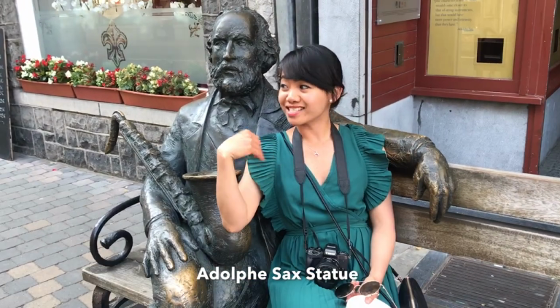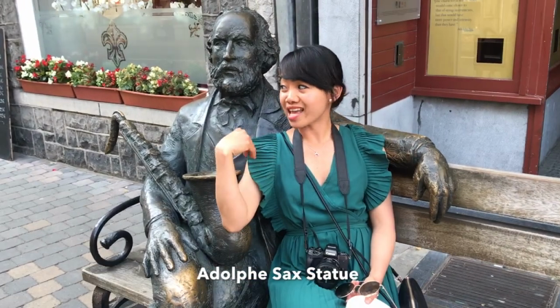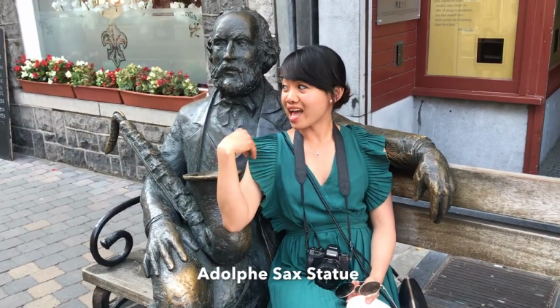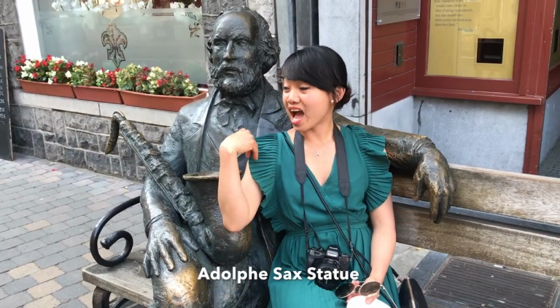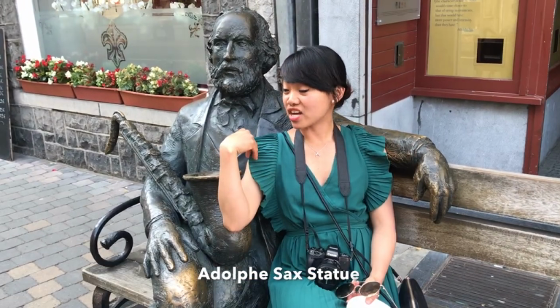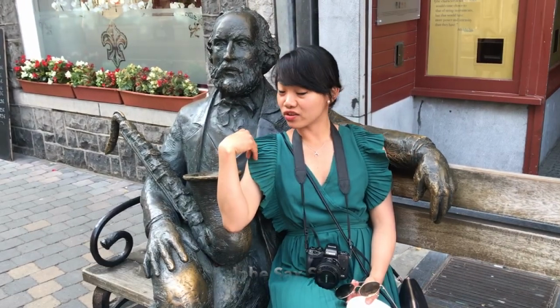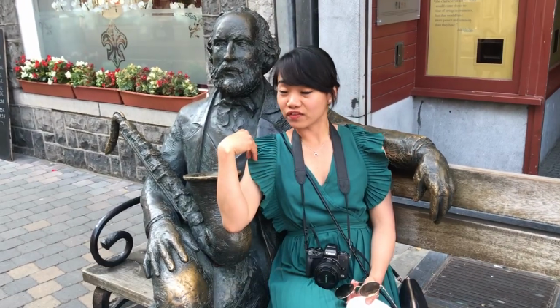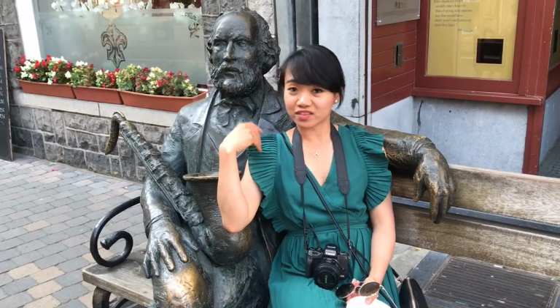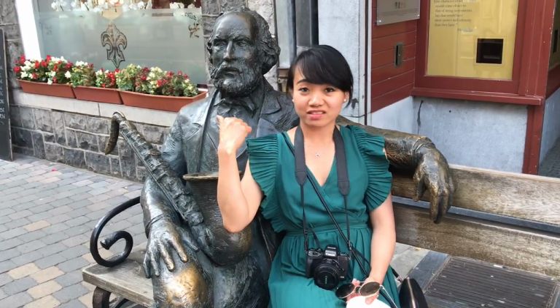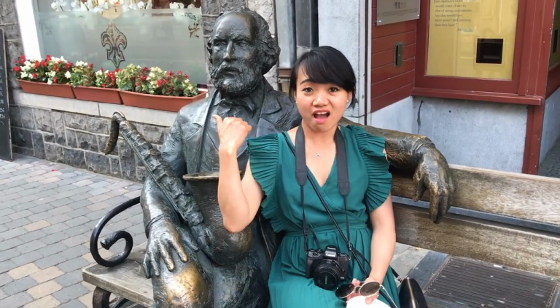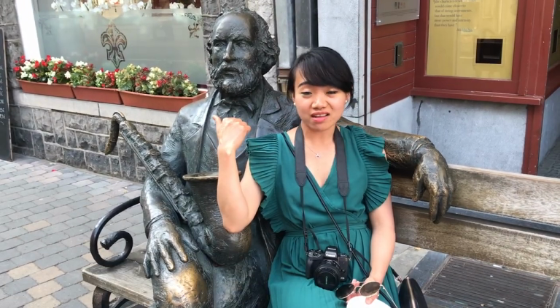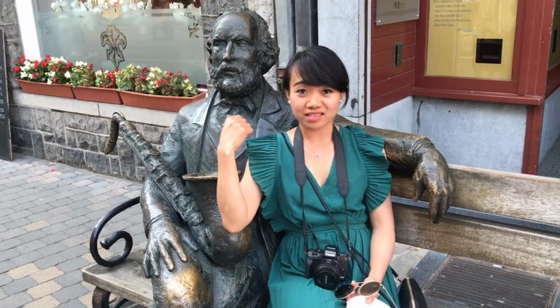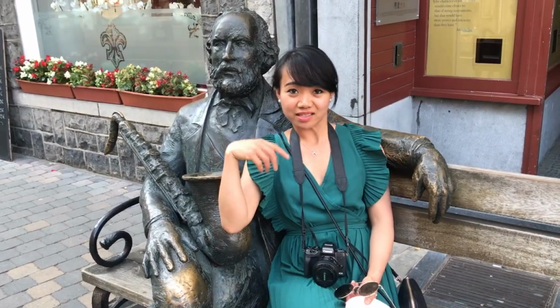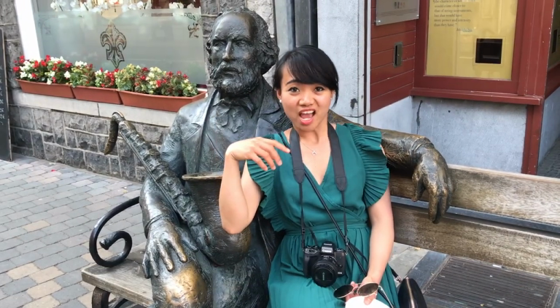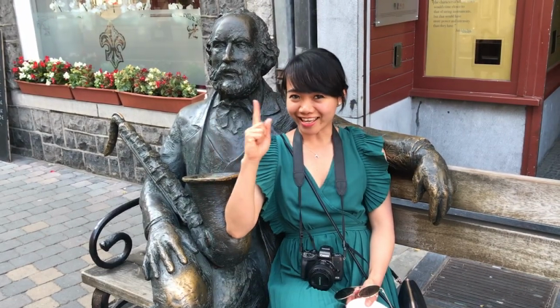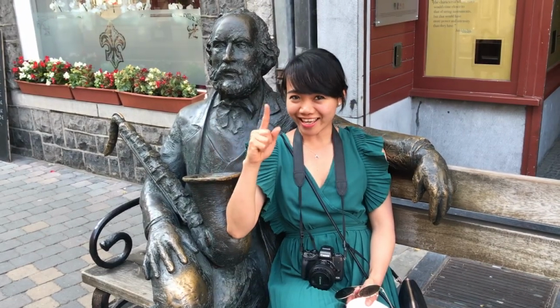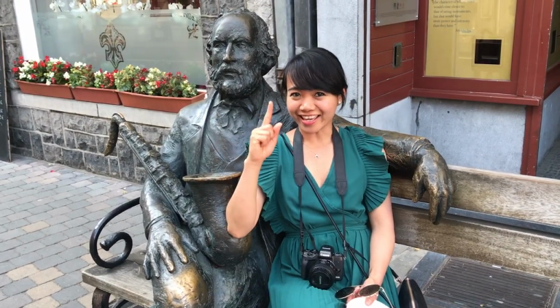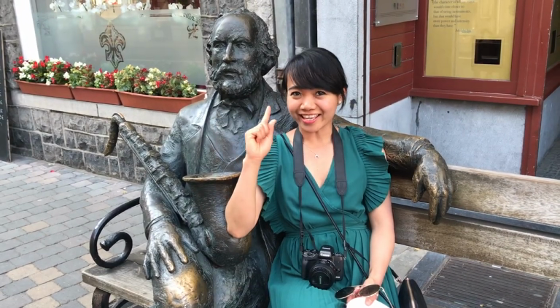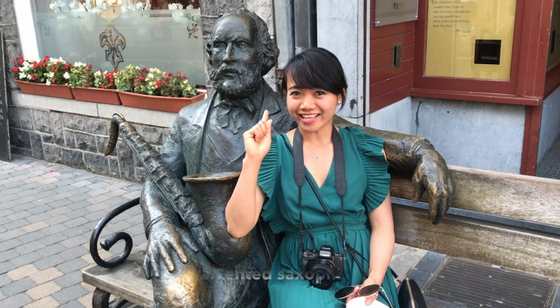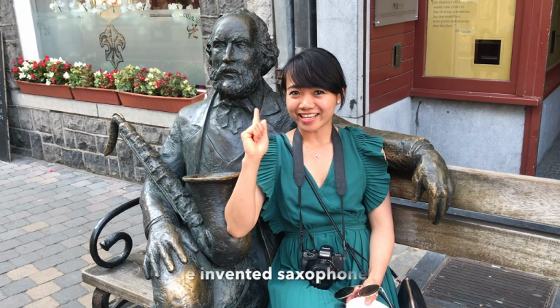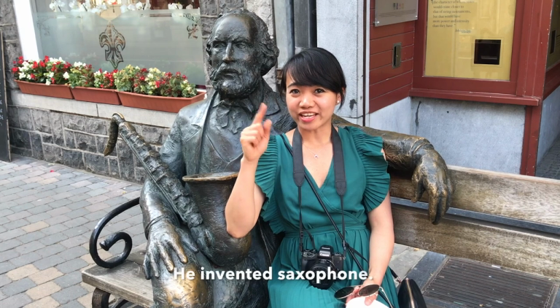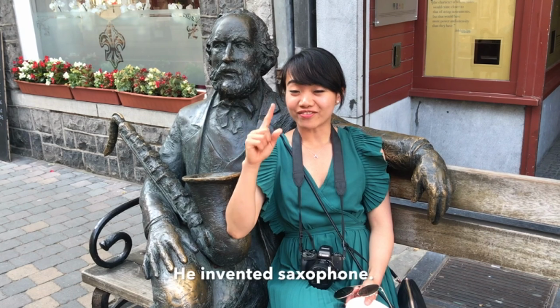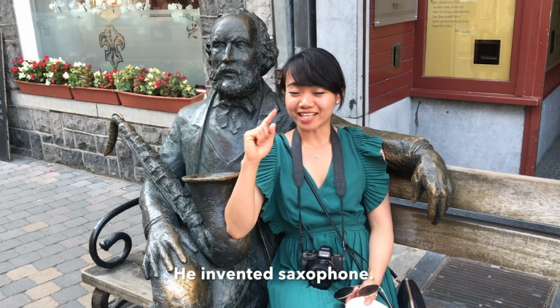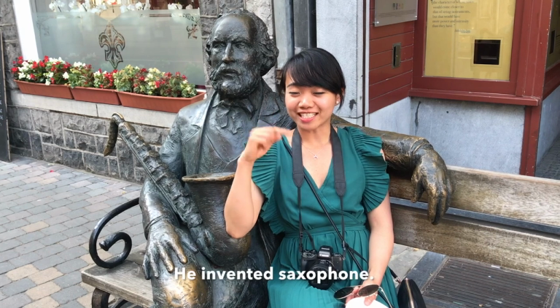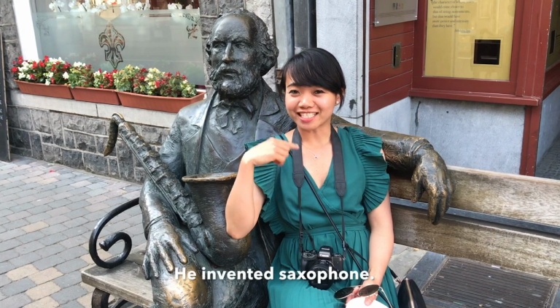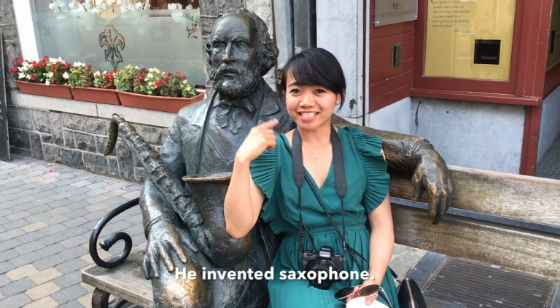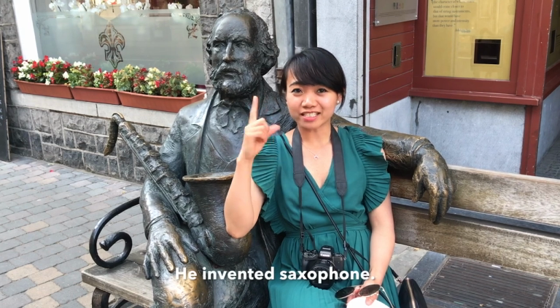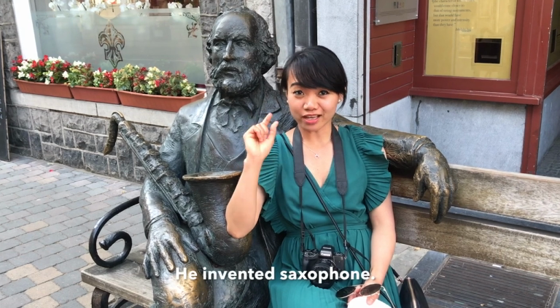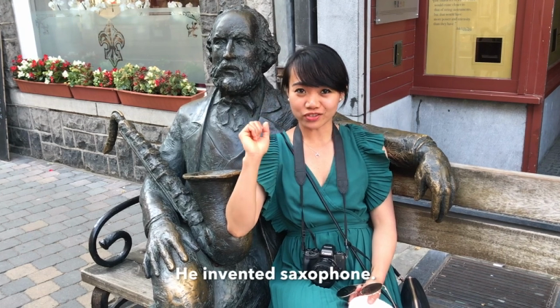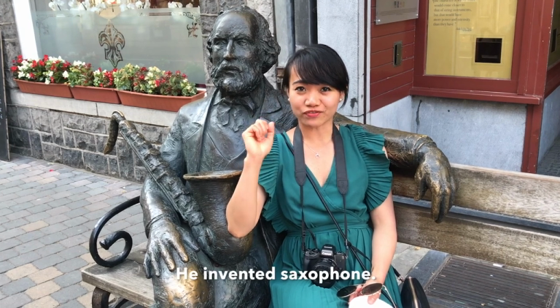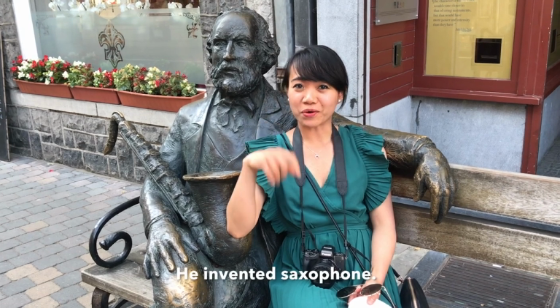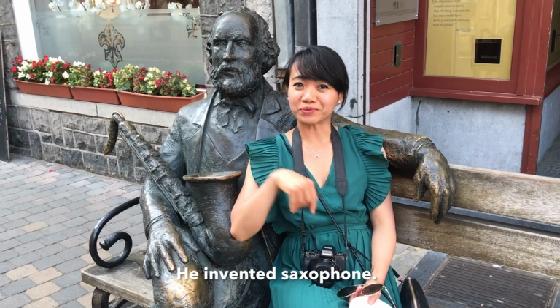He's Adolphe Sax — he invented the saxophone.